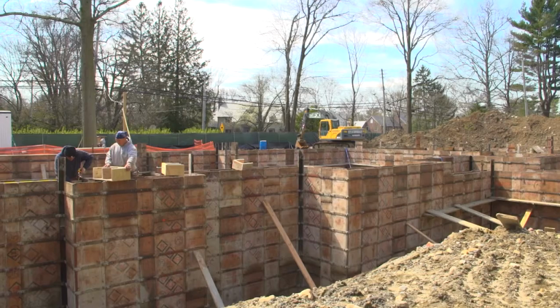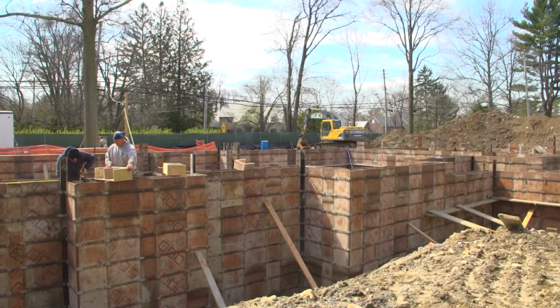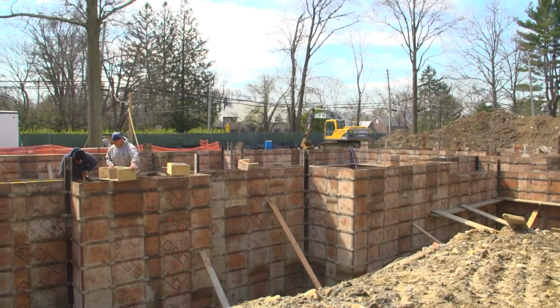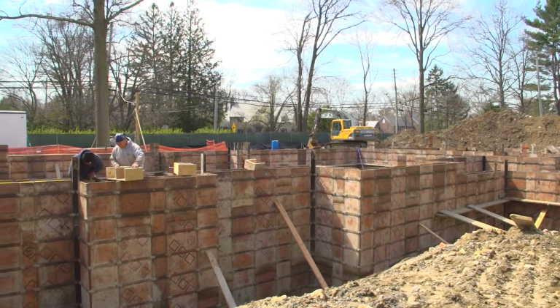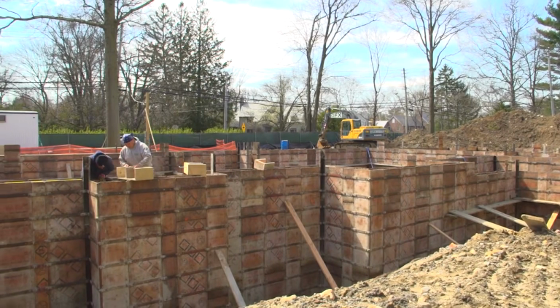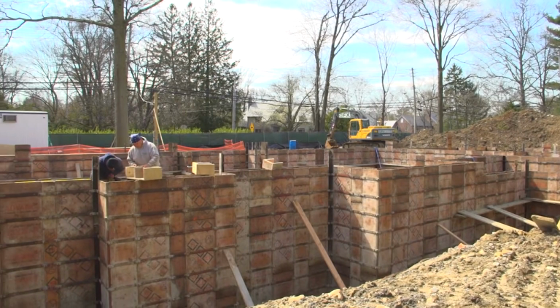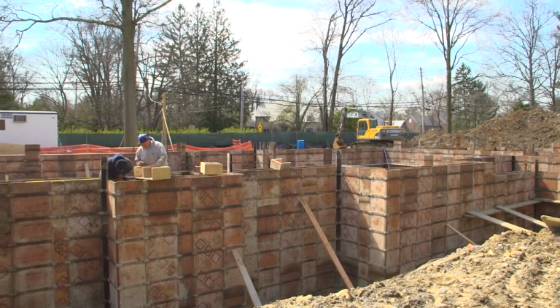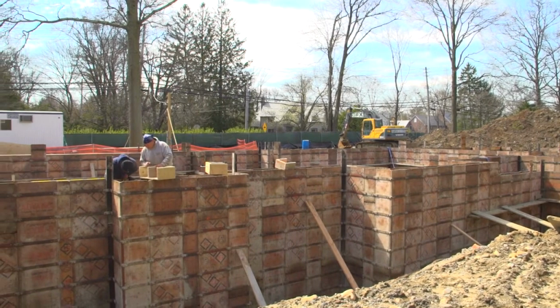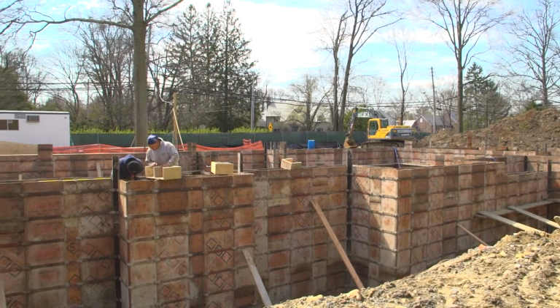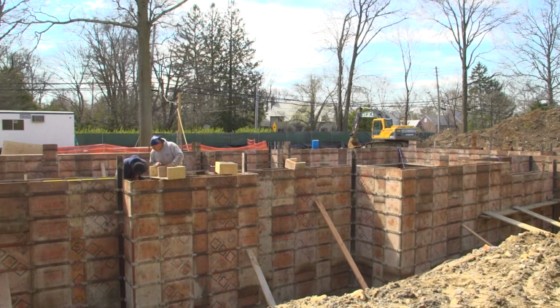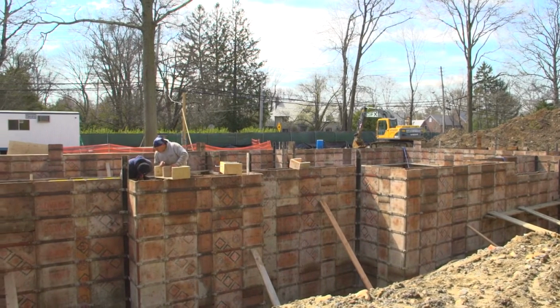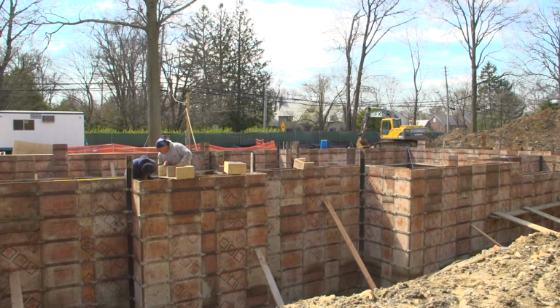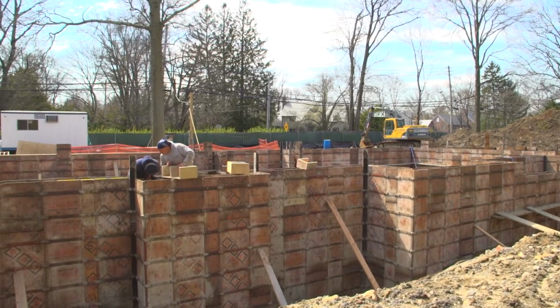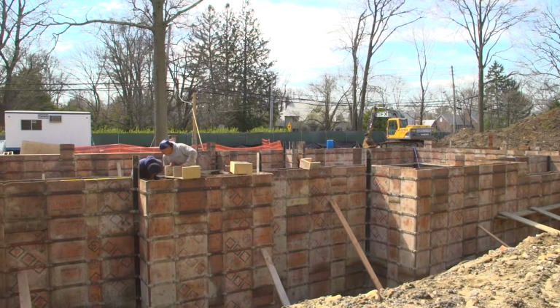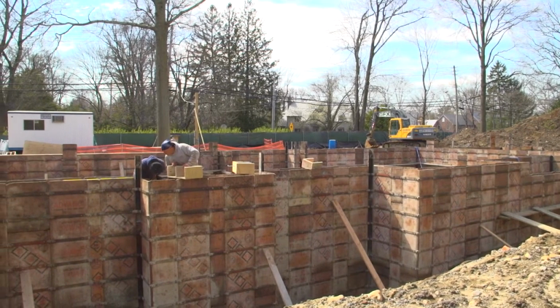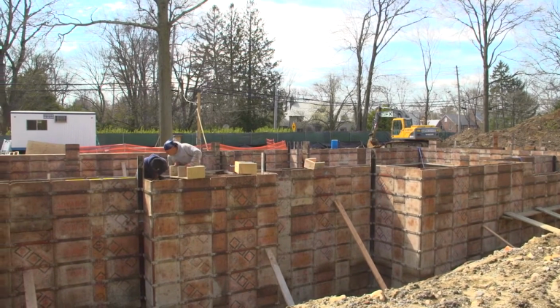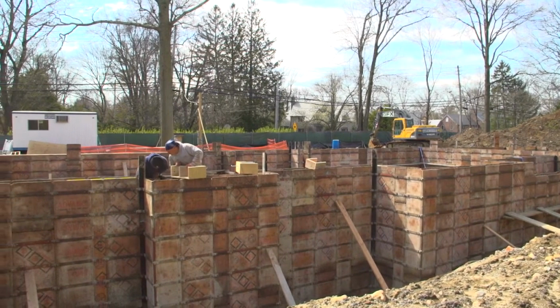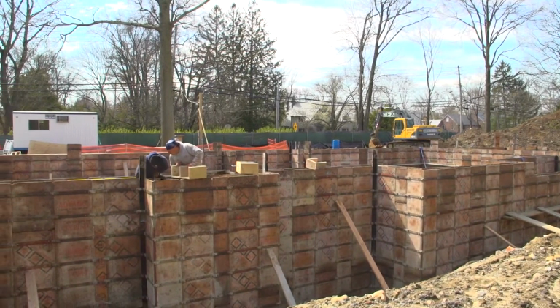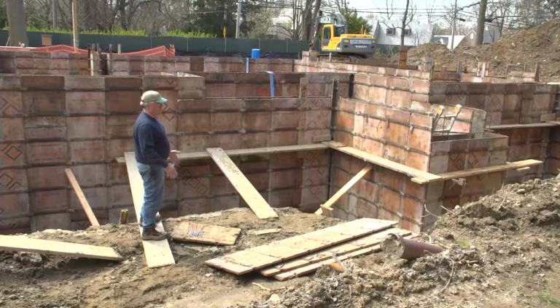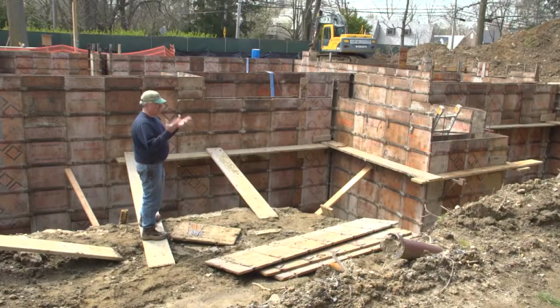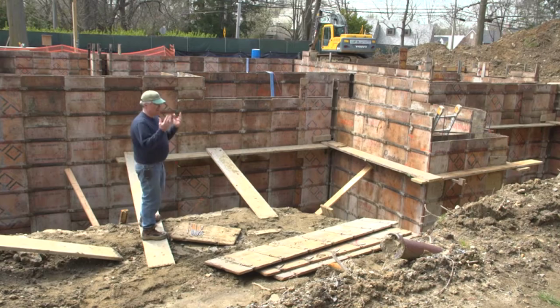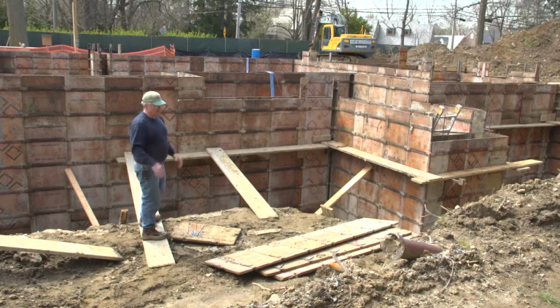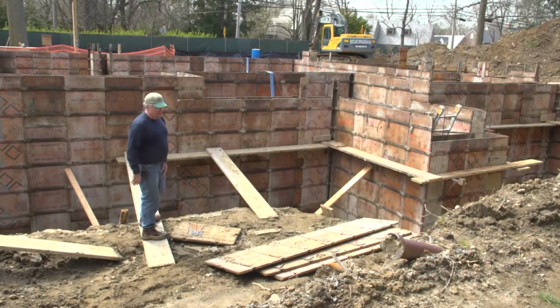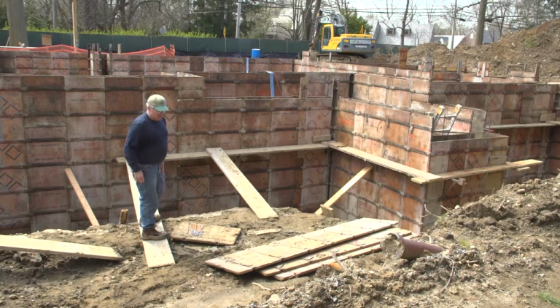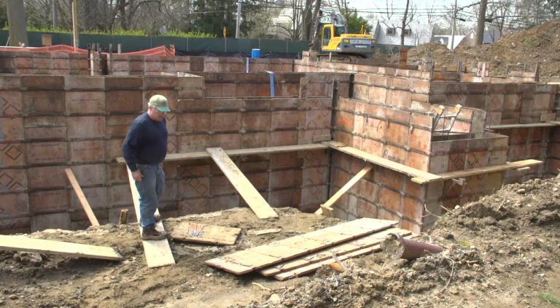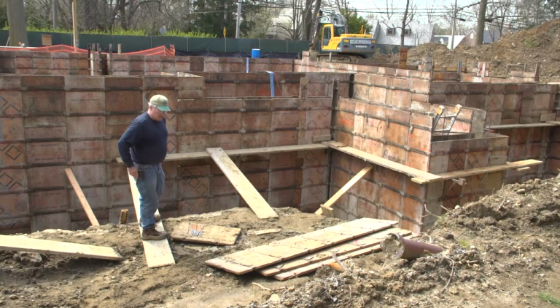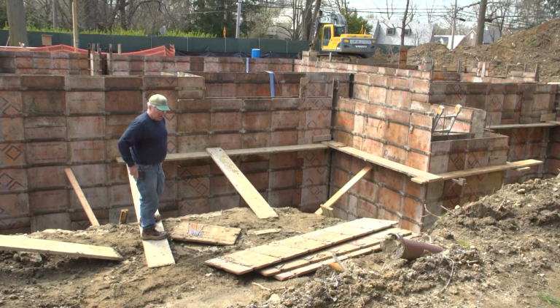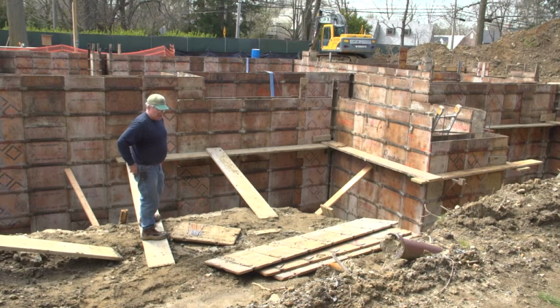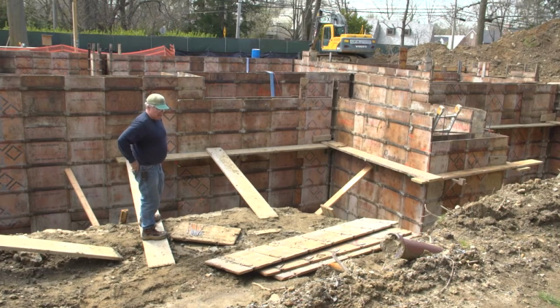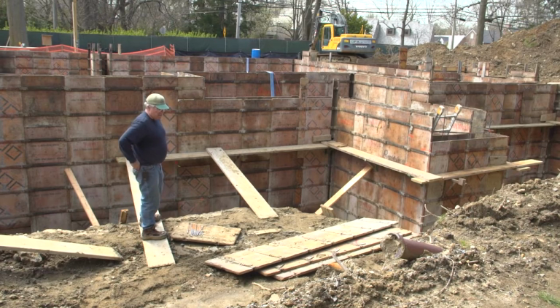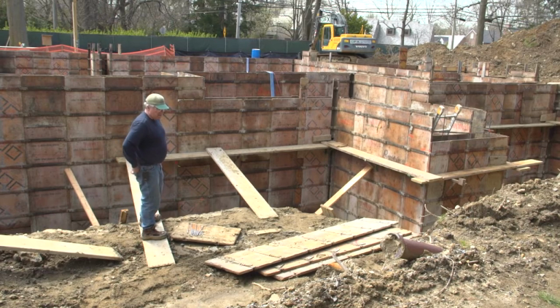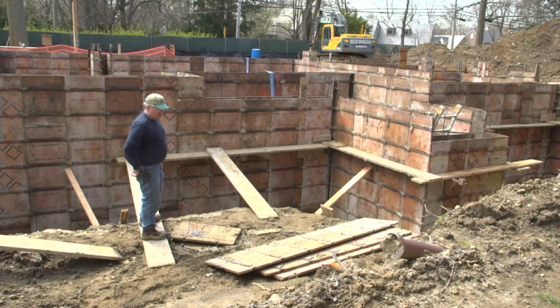All of these forms will be torn off and it'll just leave the sheer walls of the concrete foundation.